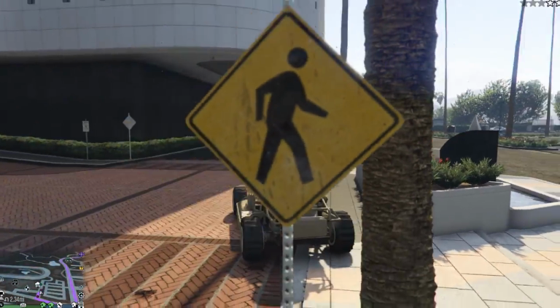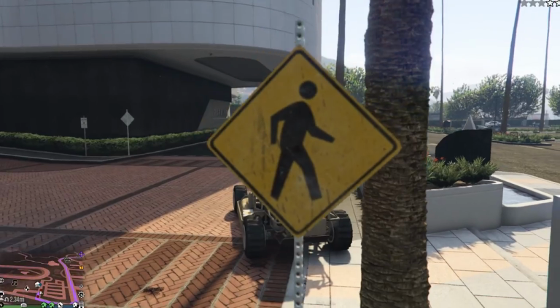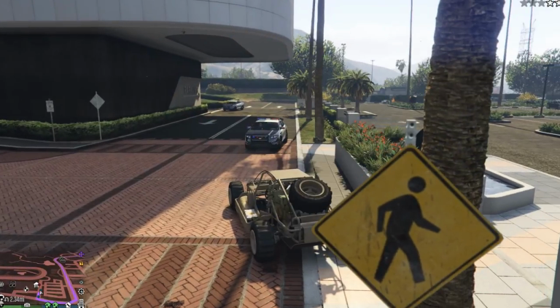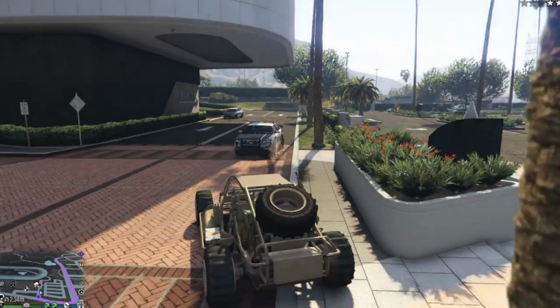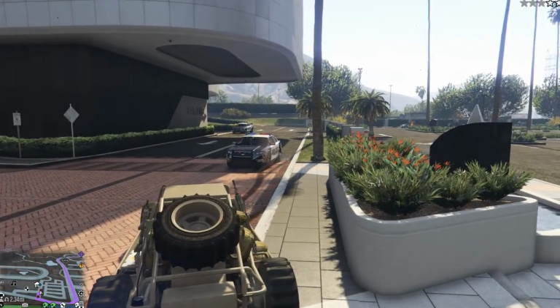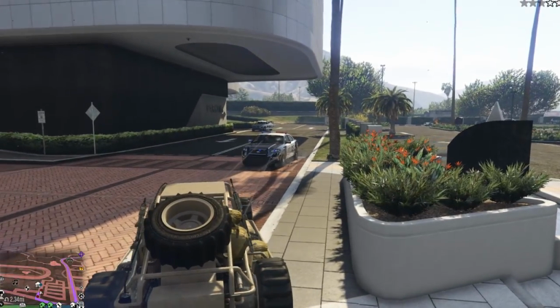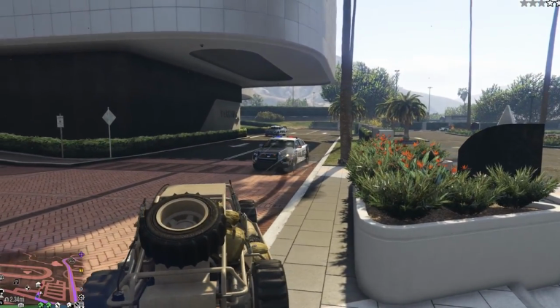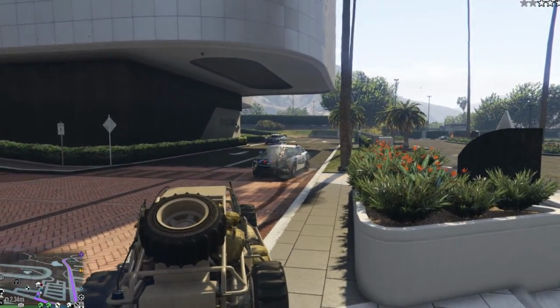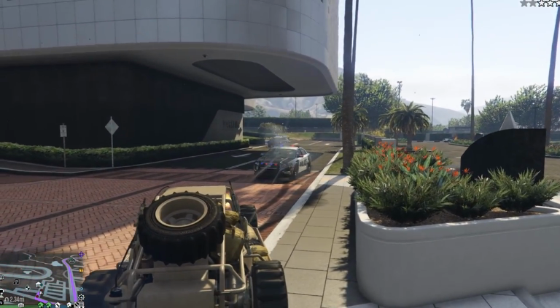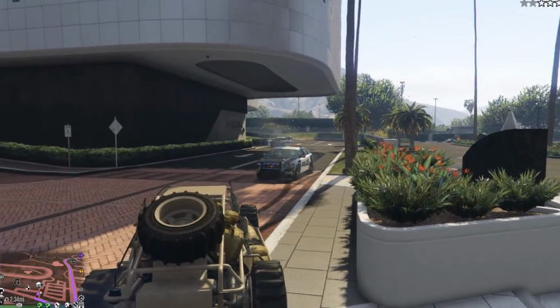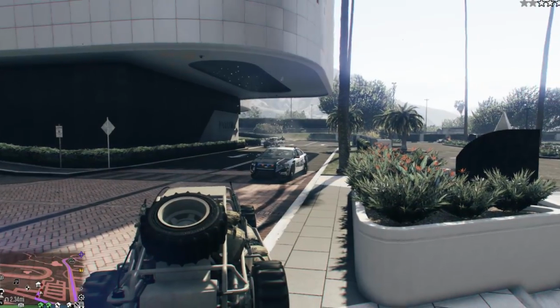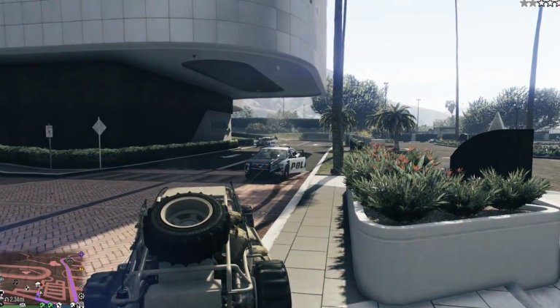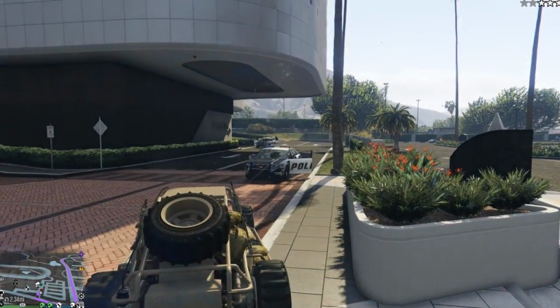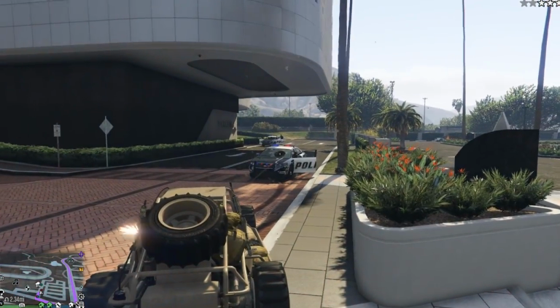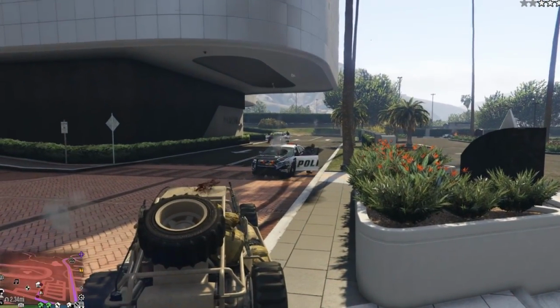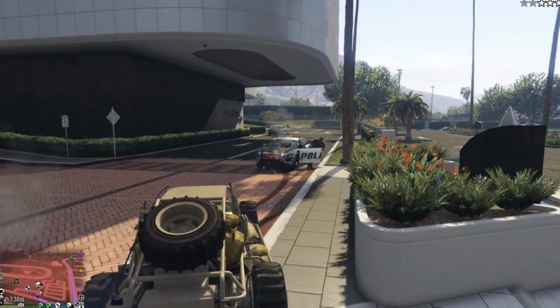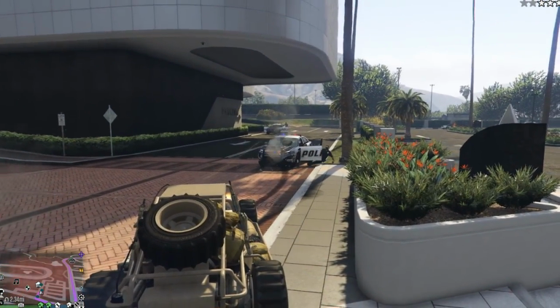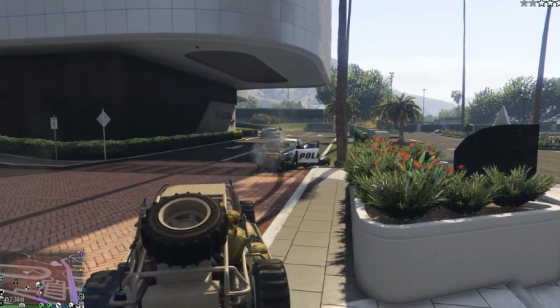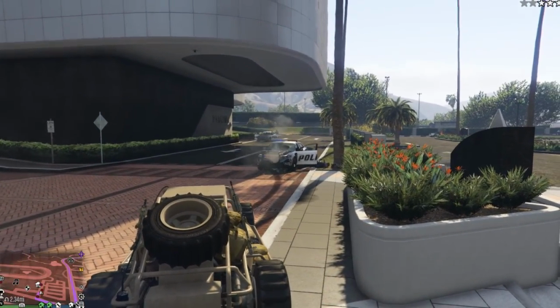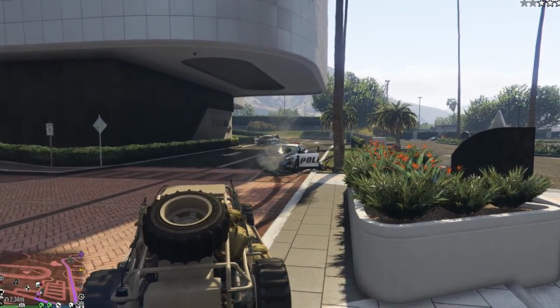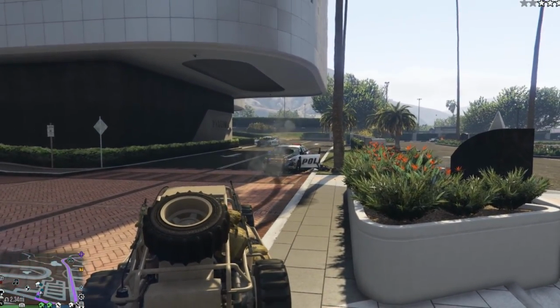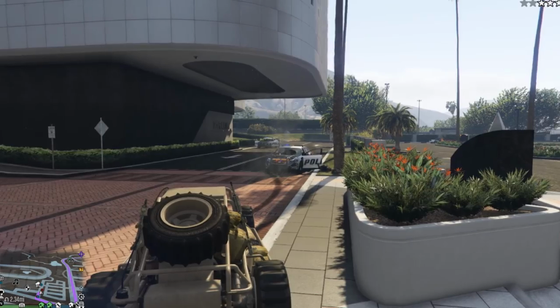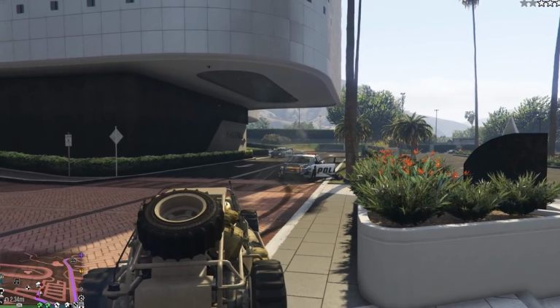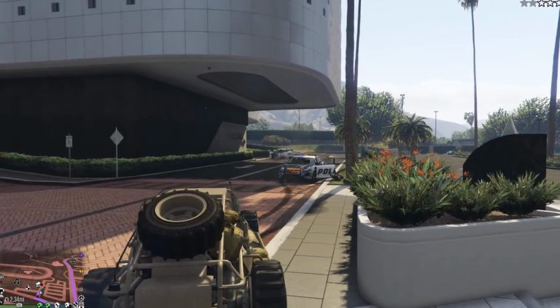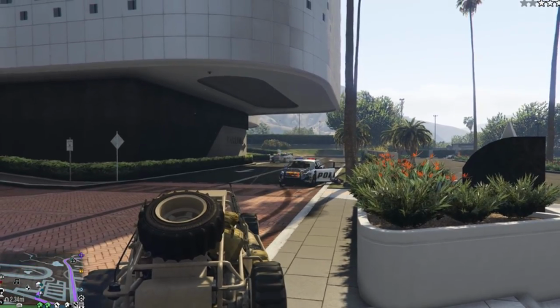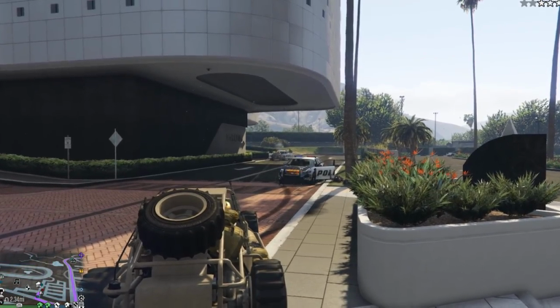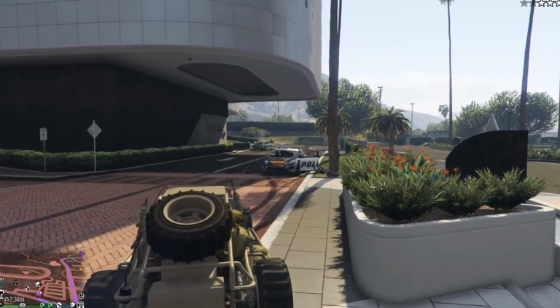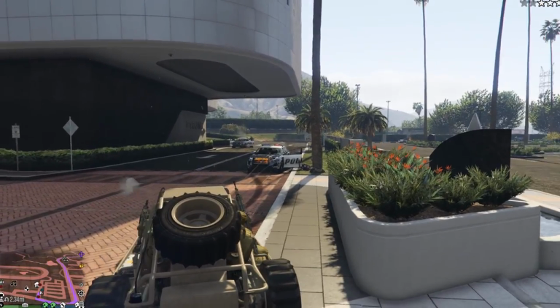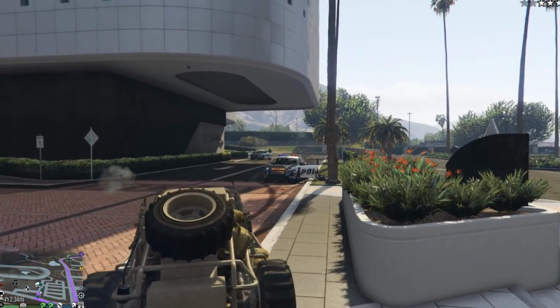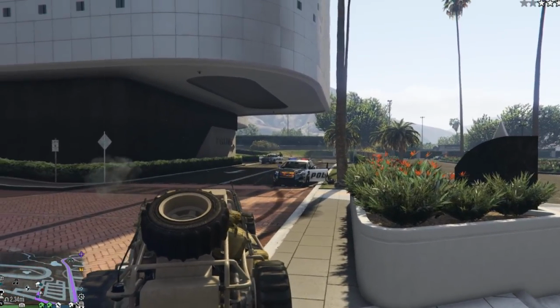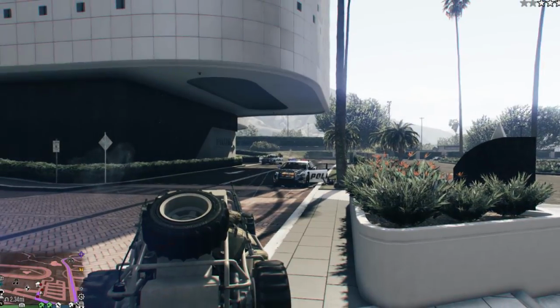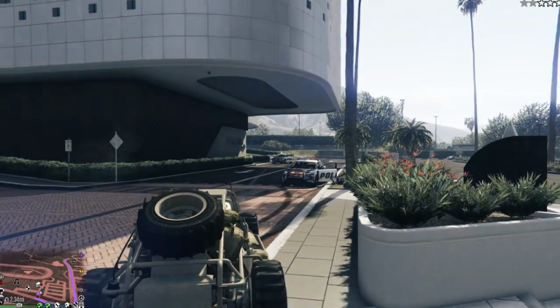You can see here — just swap to the other seat and the cops literally stand no chance. That cop car is already on fire, then we start shooting at the other car — all gone. It is really actually a super strong vehicle.